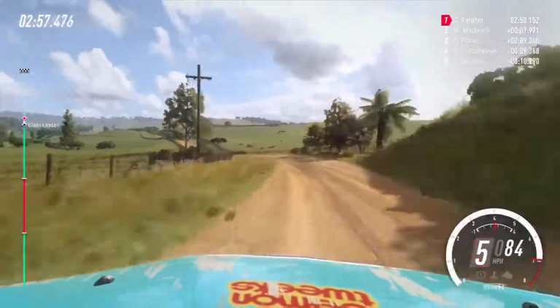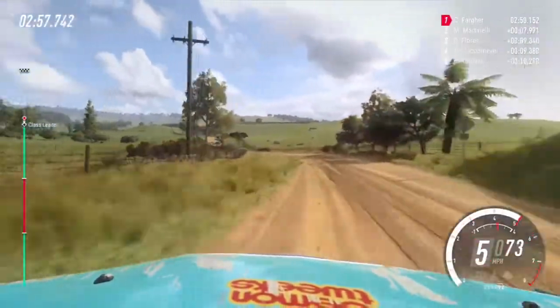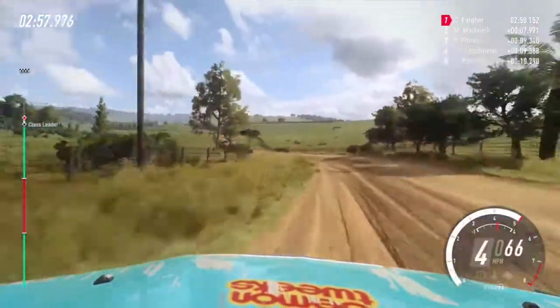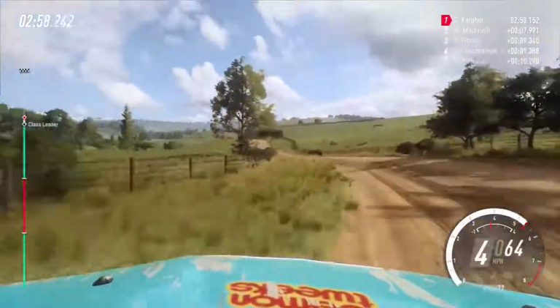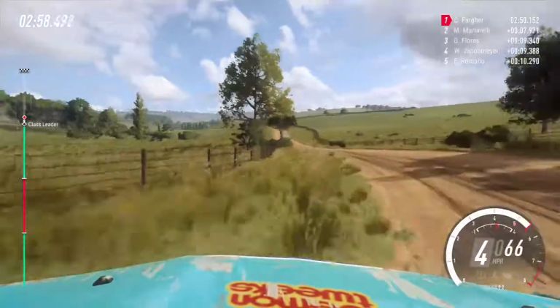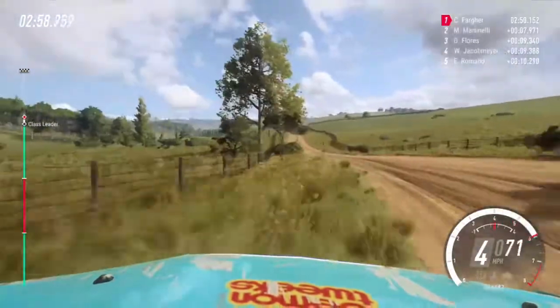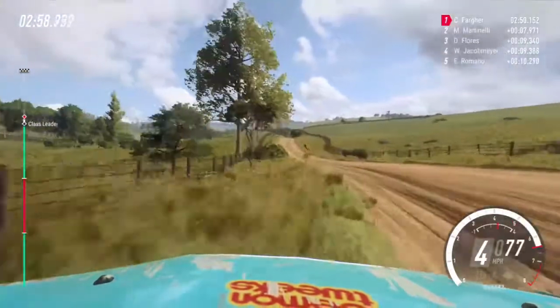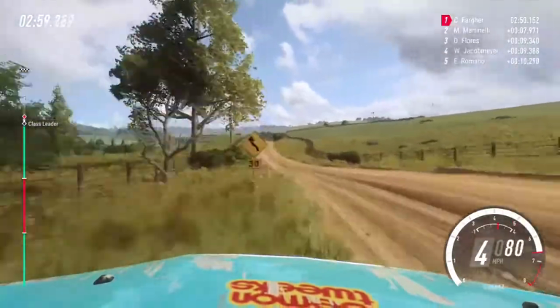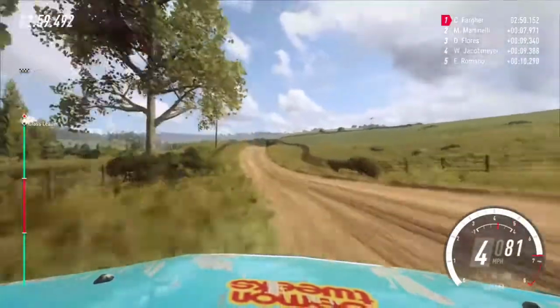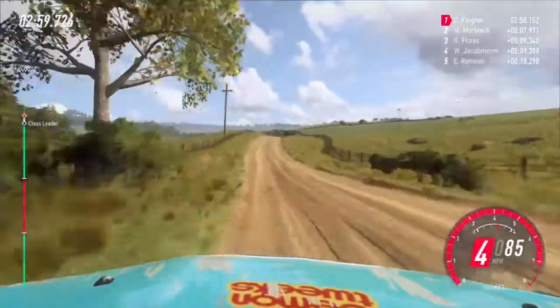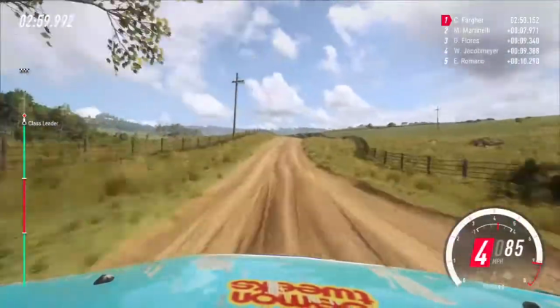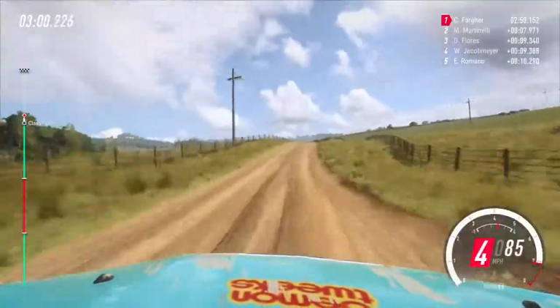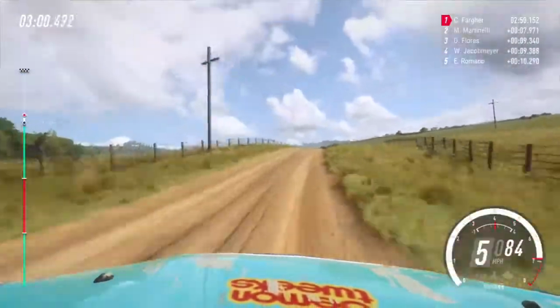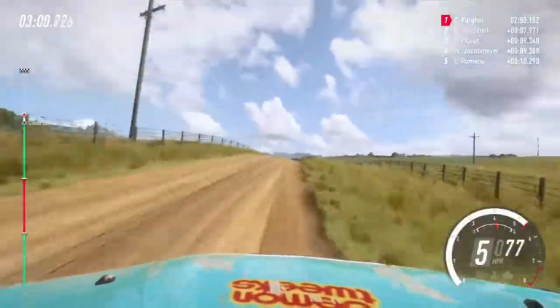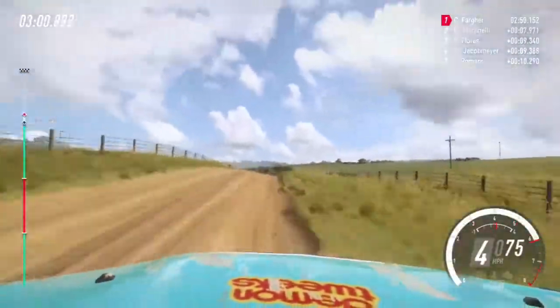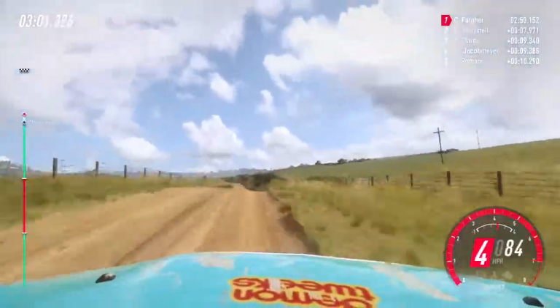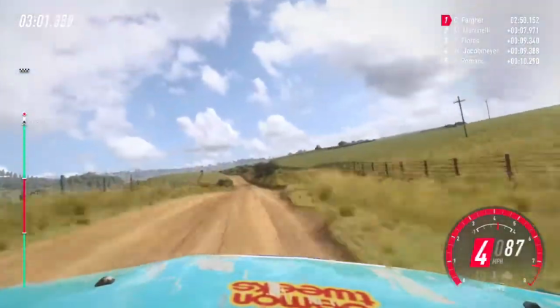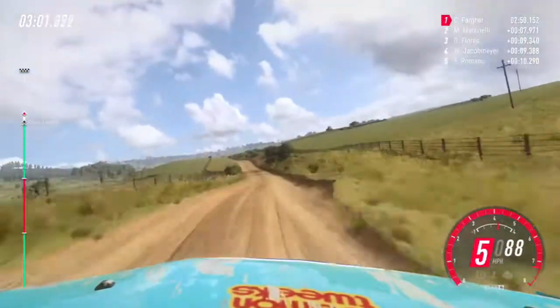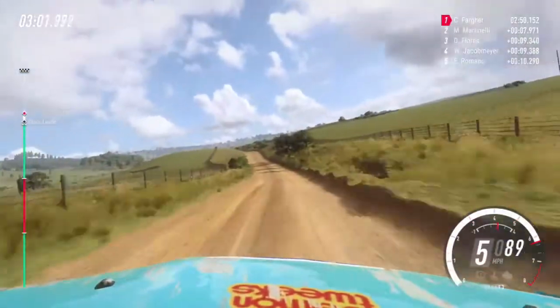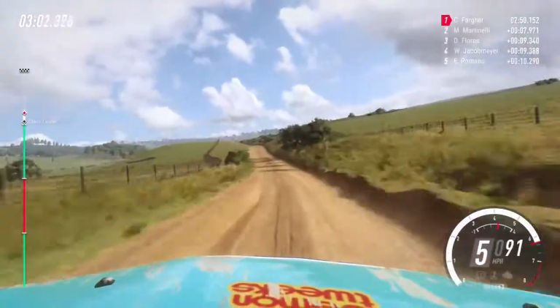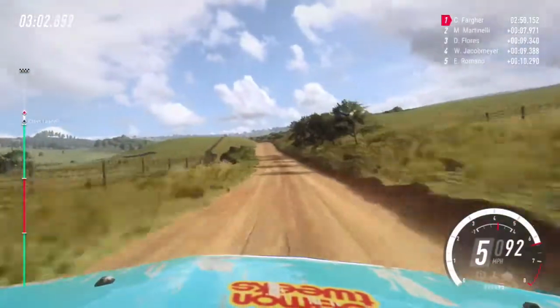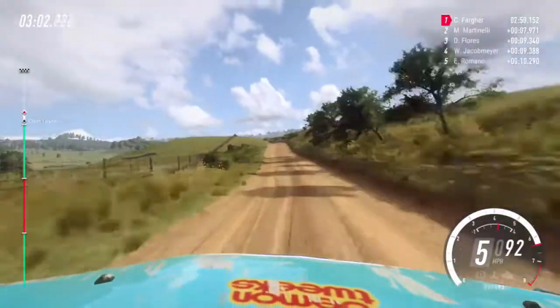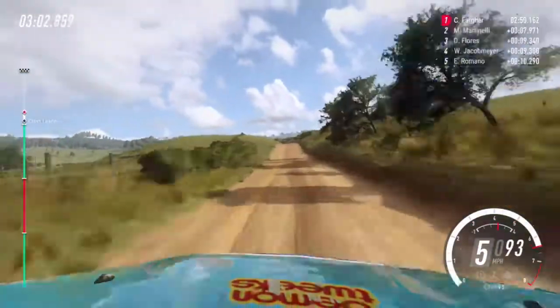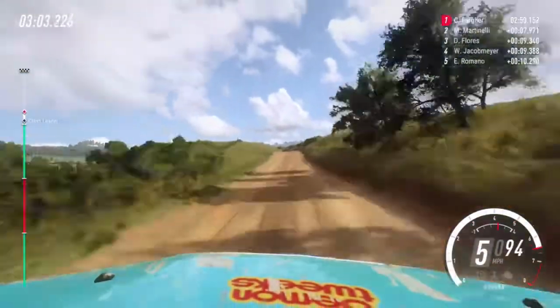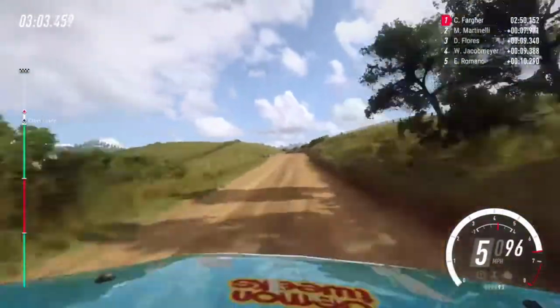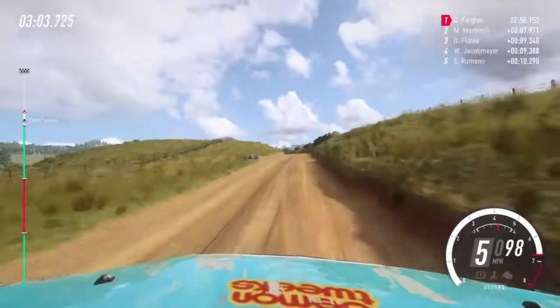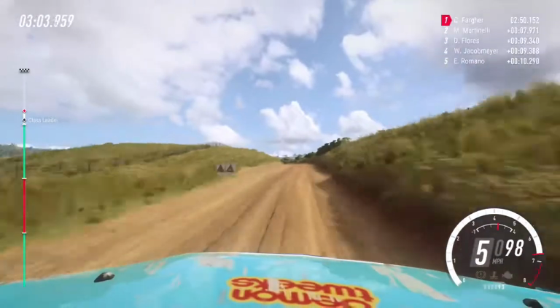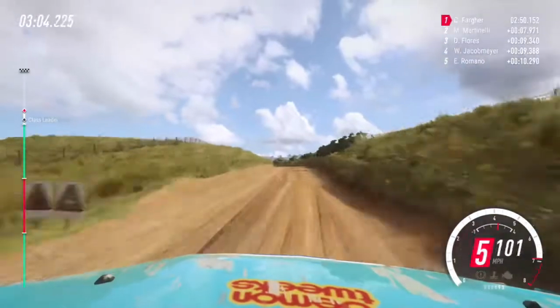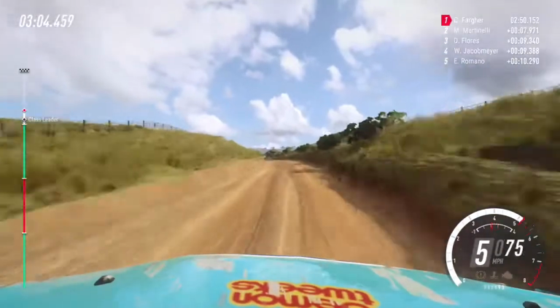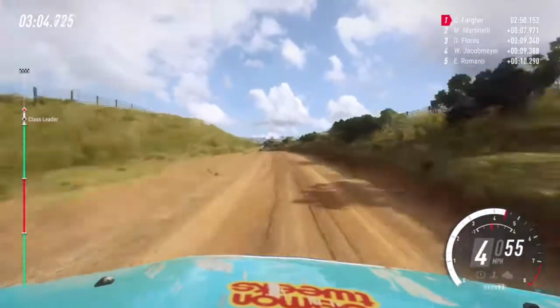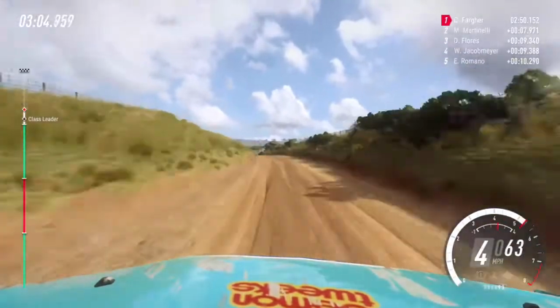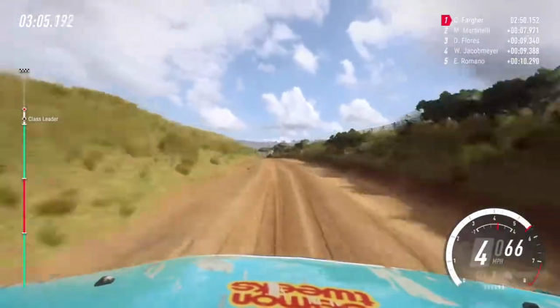Keep right of a jump. 70. 6 left, extra long of a crest, tightens, turn 4. 50.